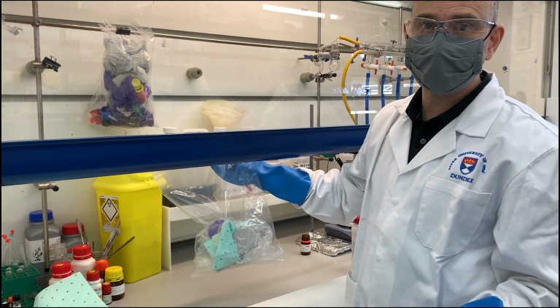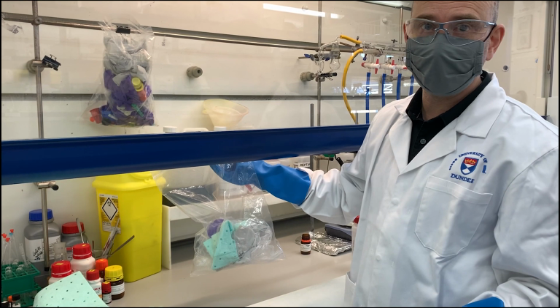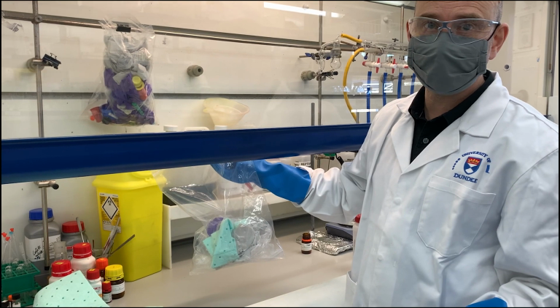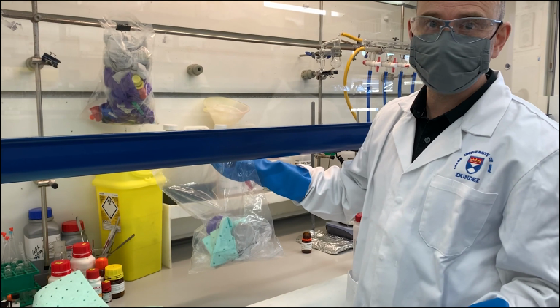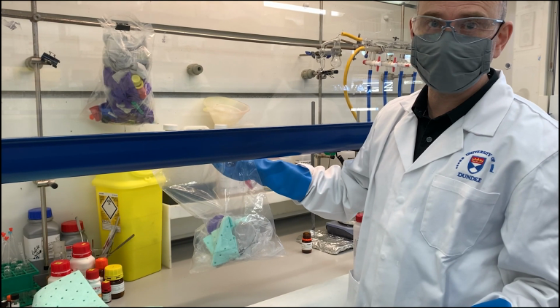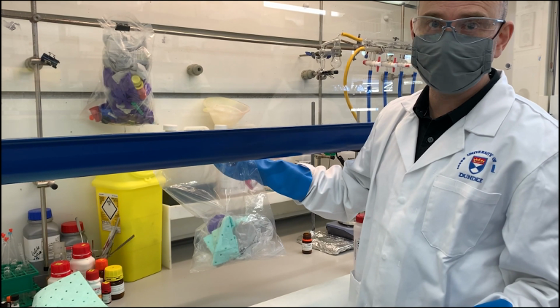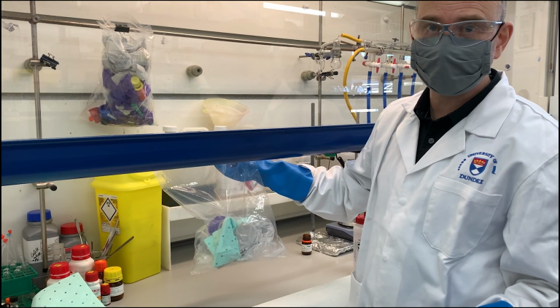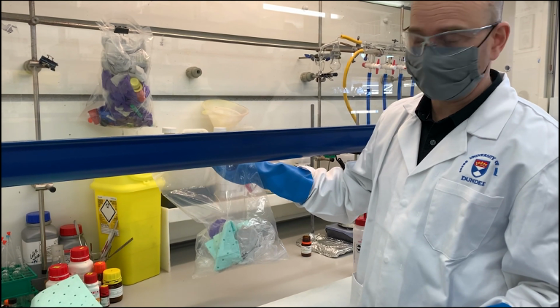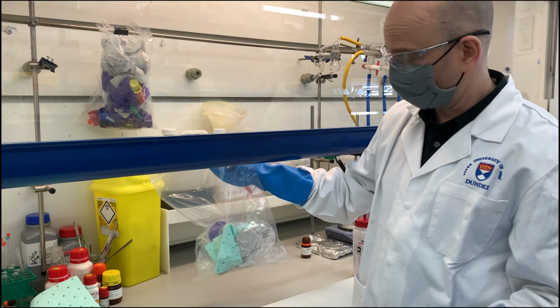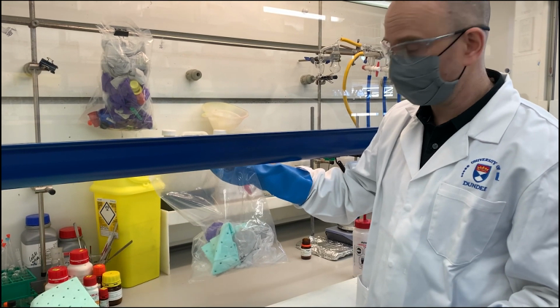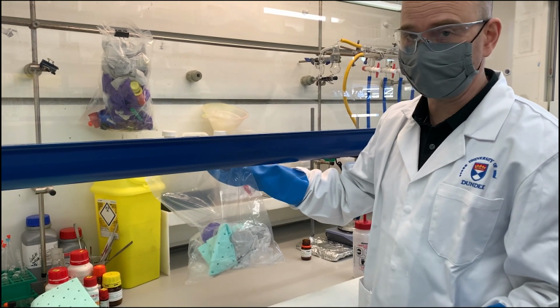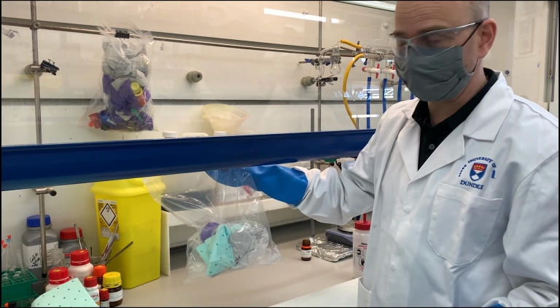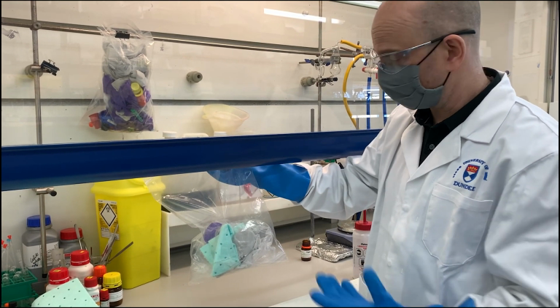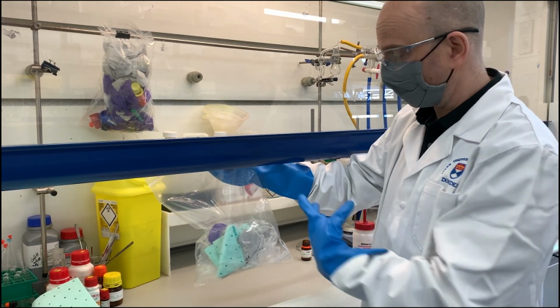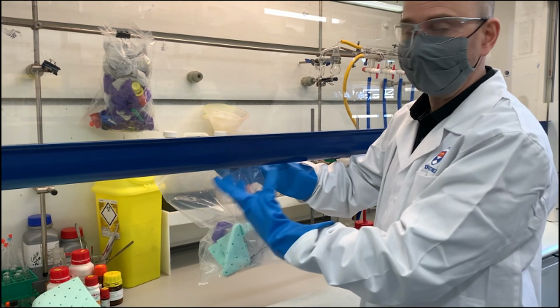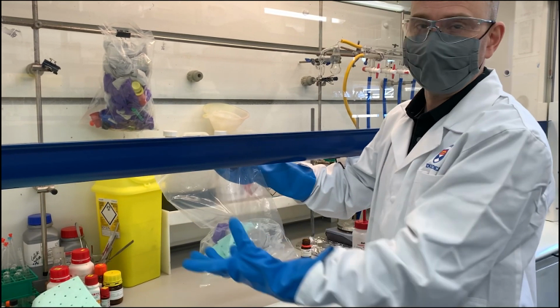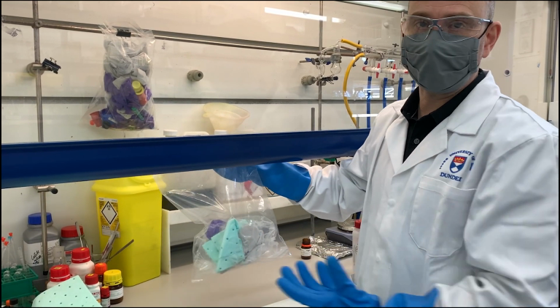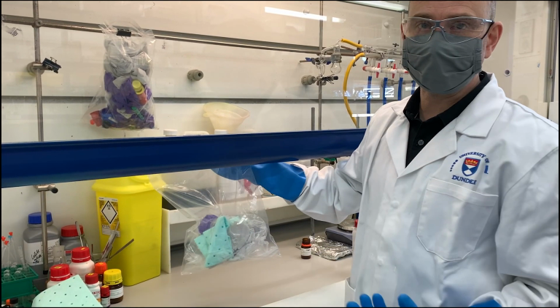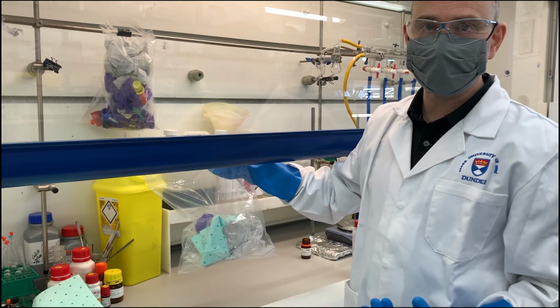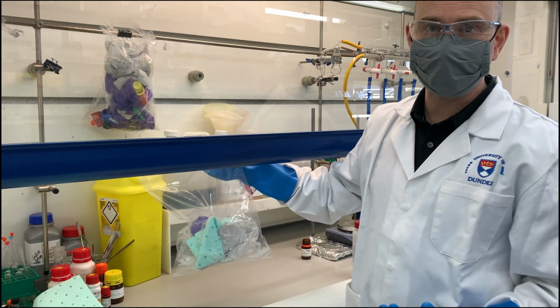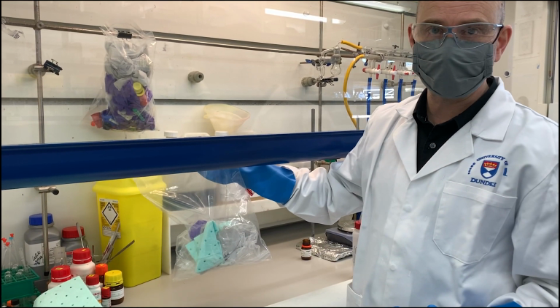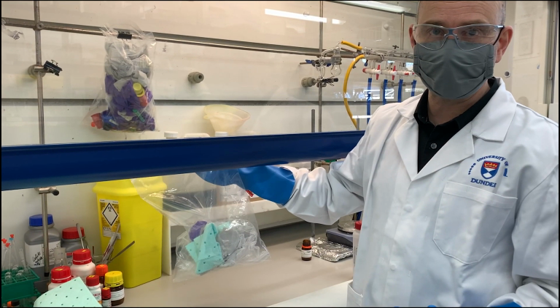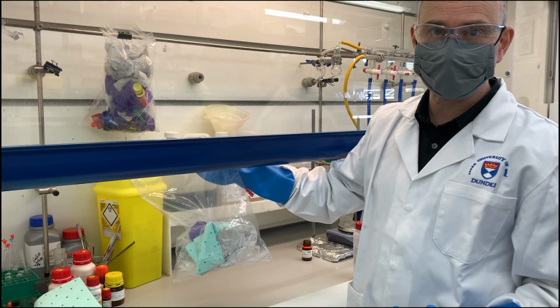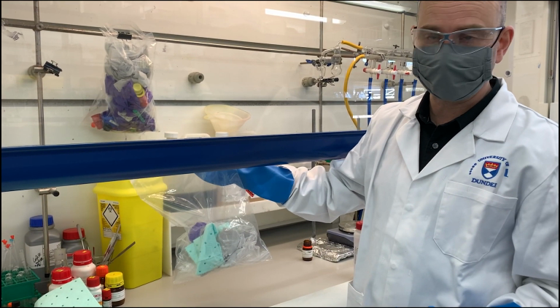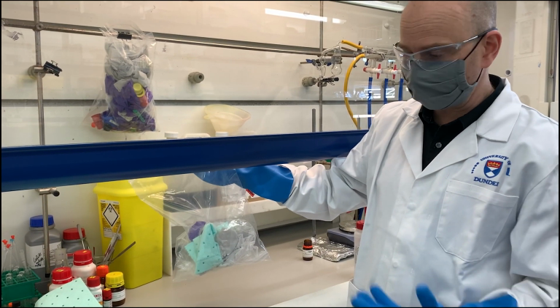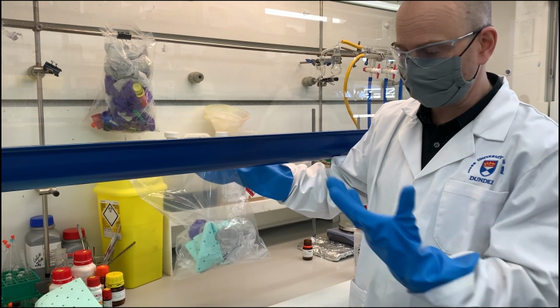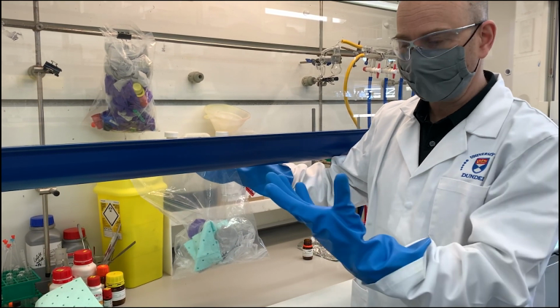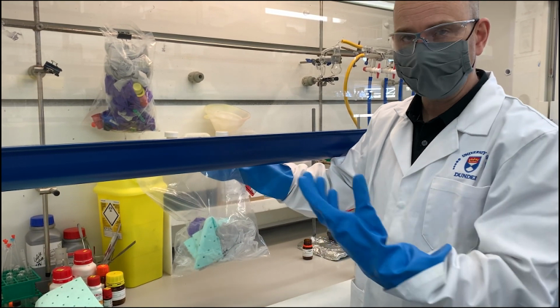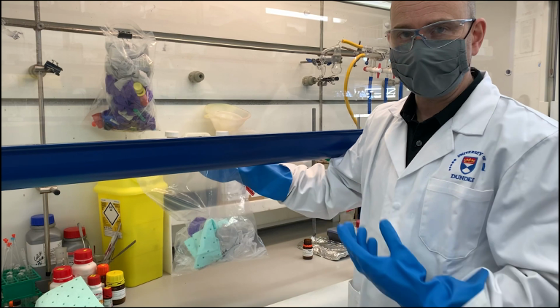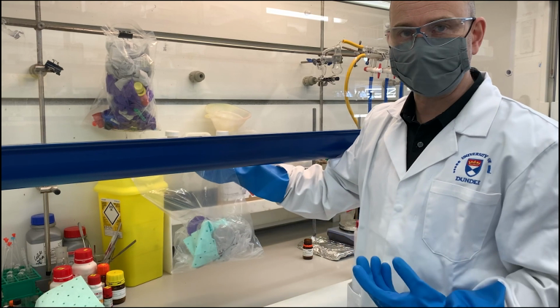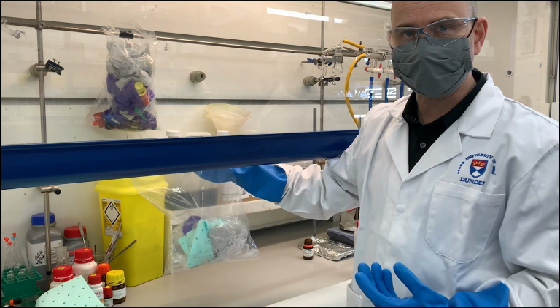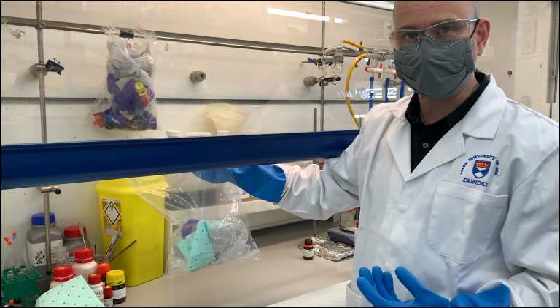It's perfectly safe now, and the outside is essentially free of any contamination because I've used a second pair of gloves.